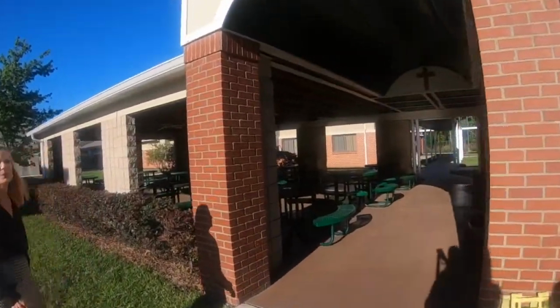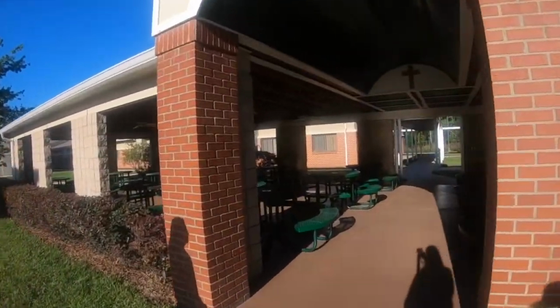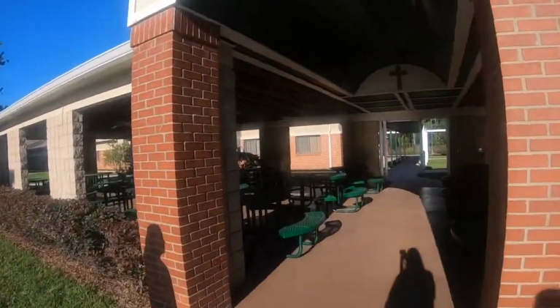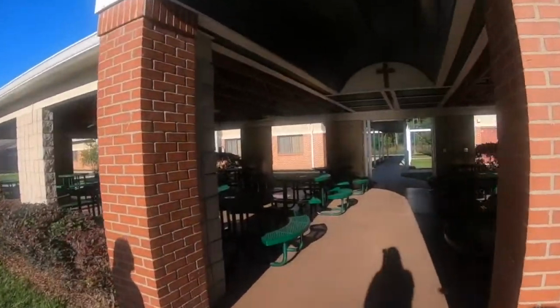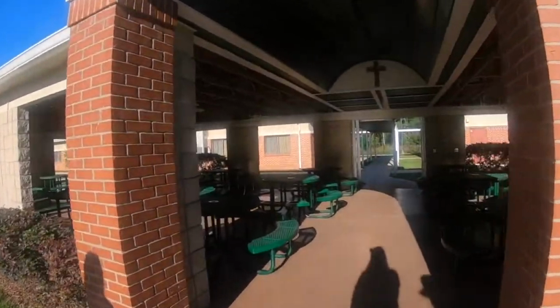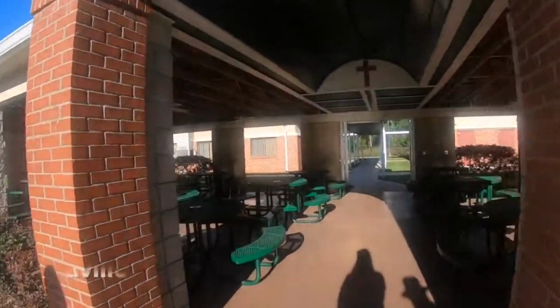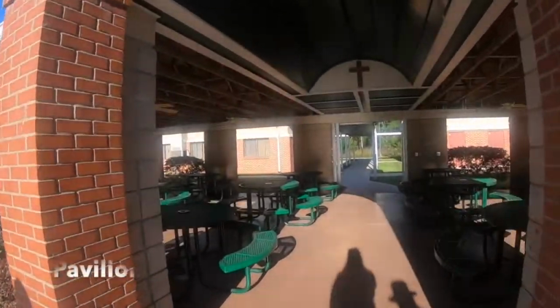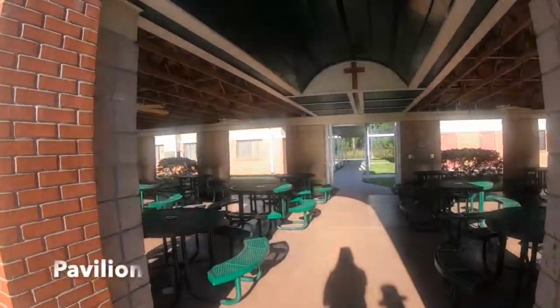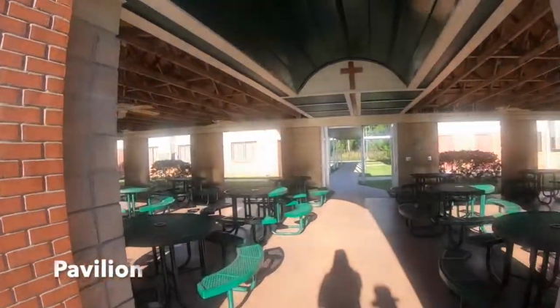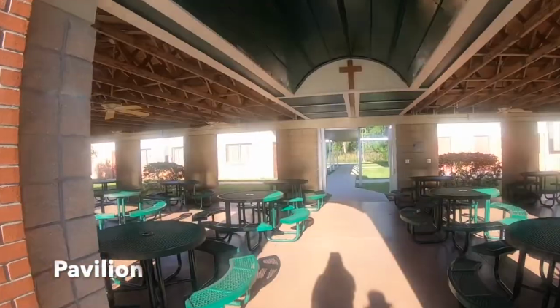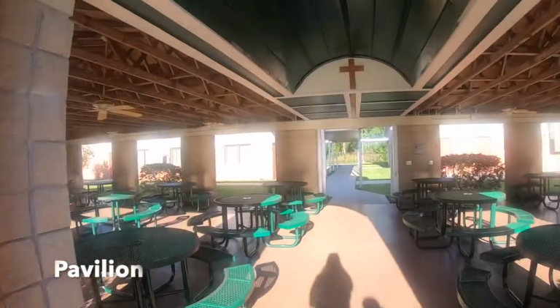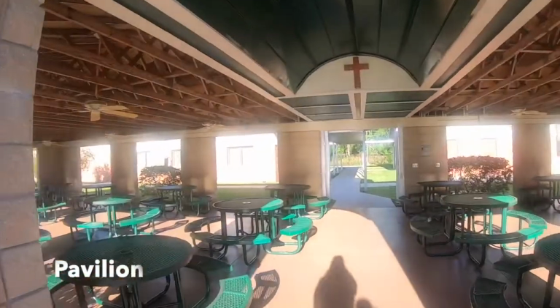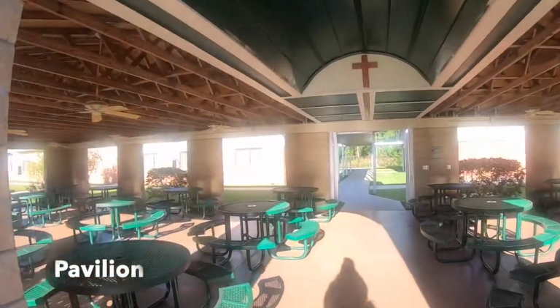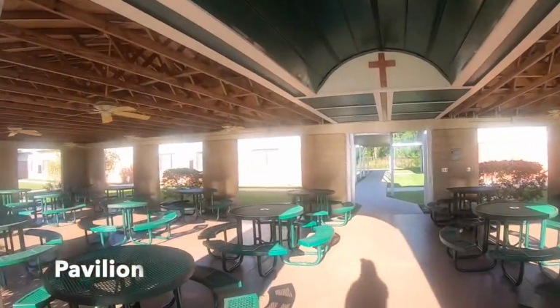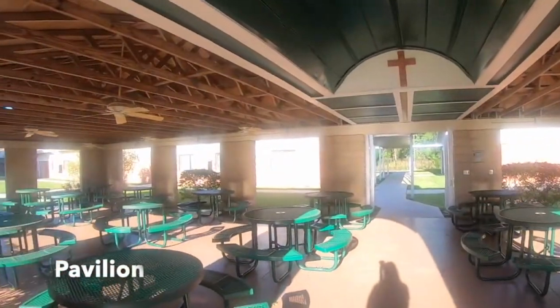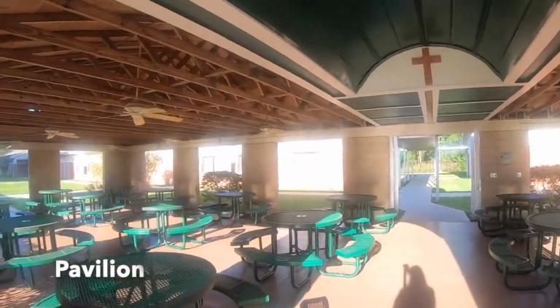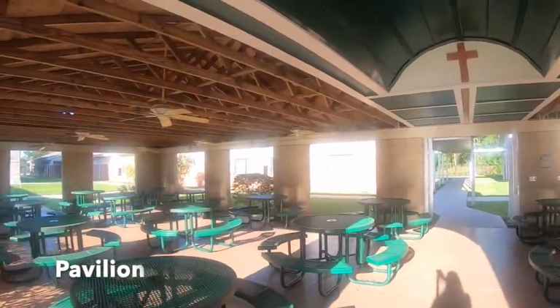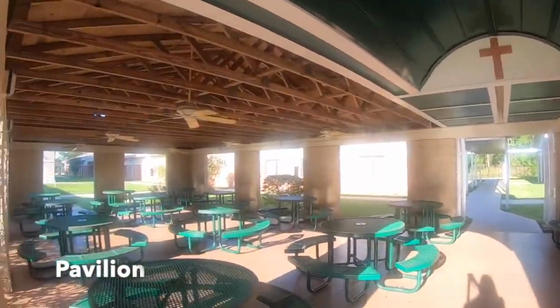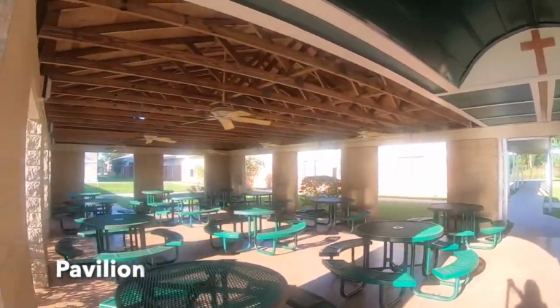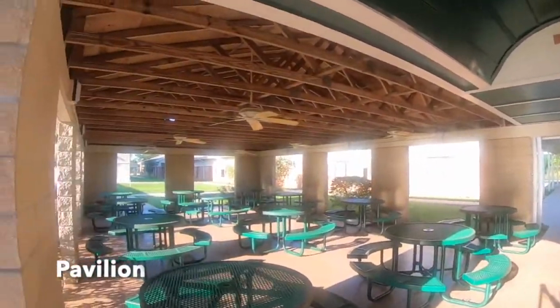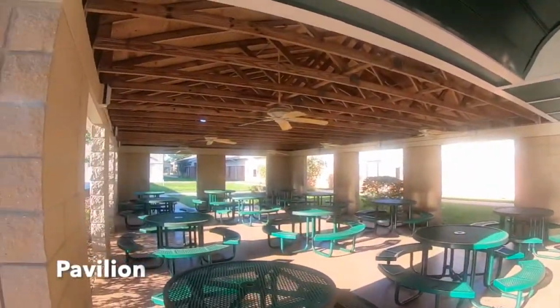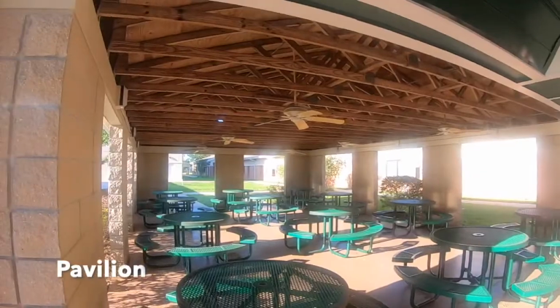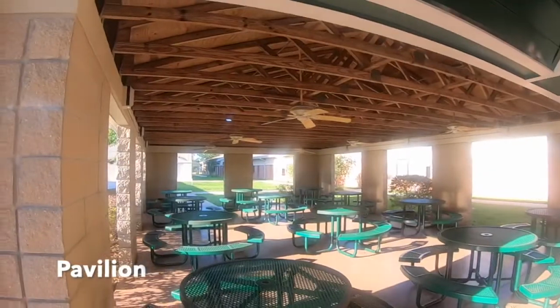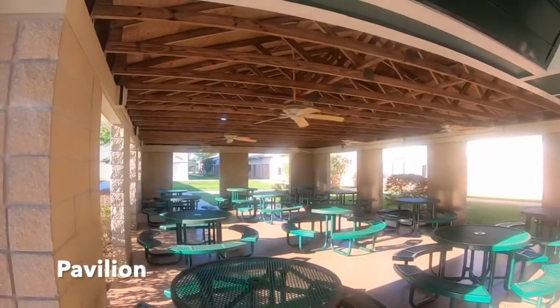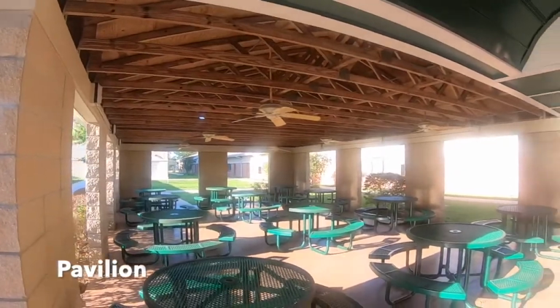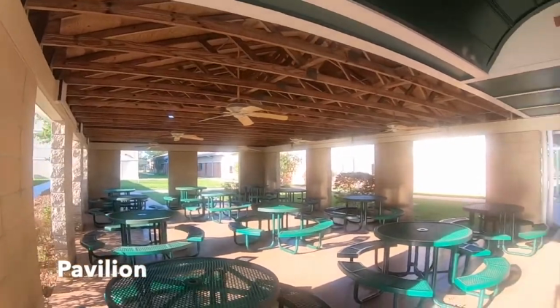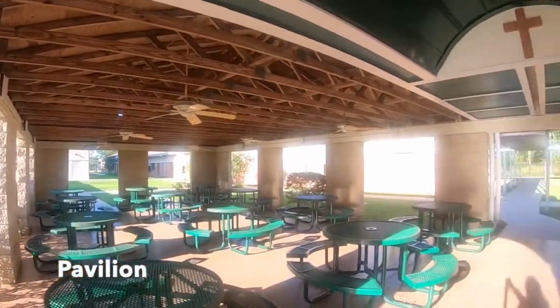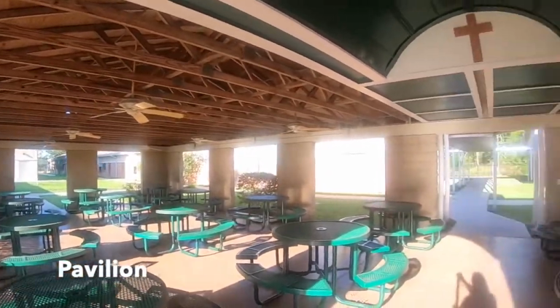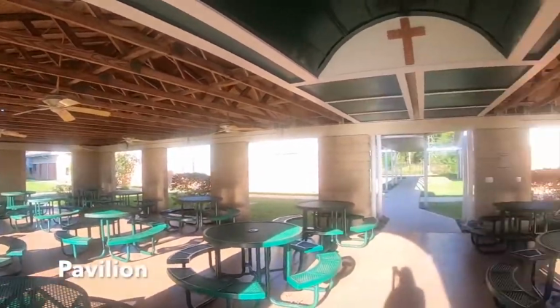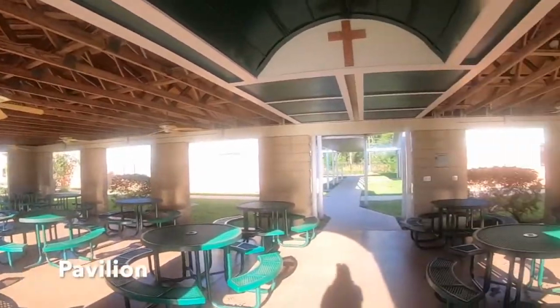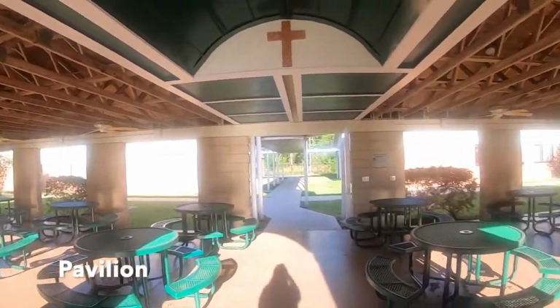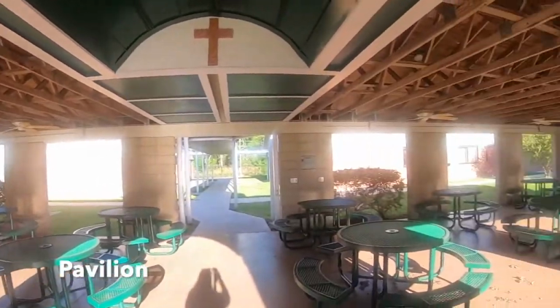Our students love using the pavilion for lunch every day, enjoying the beautiful Florida weather.